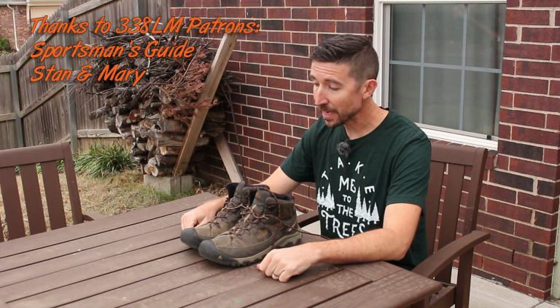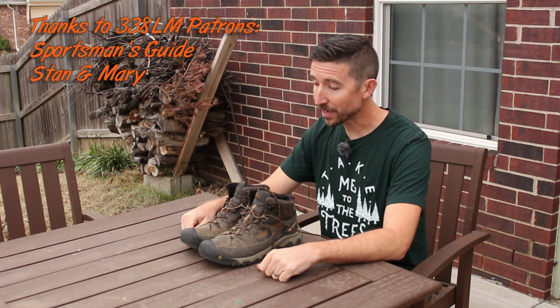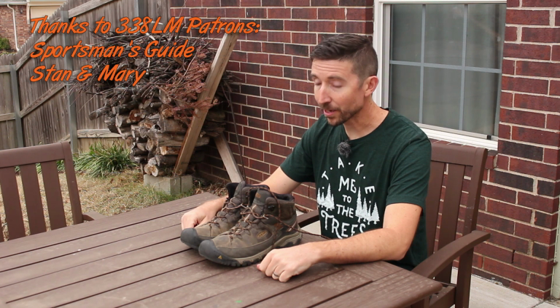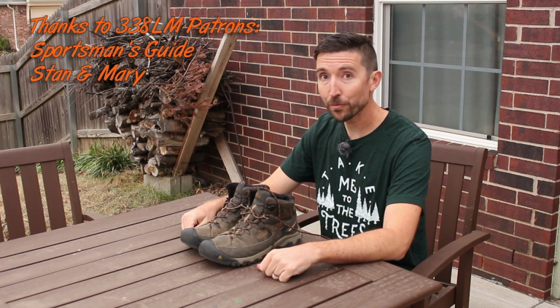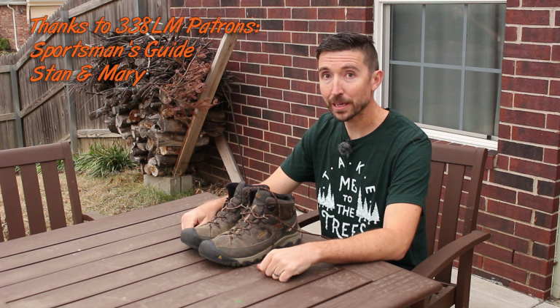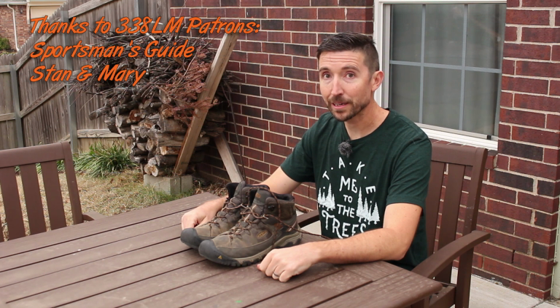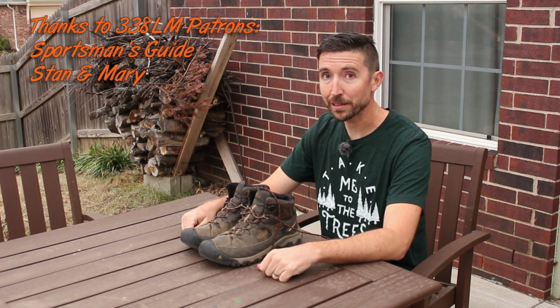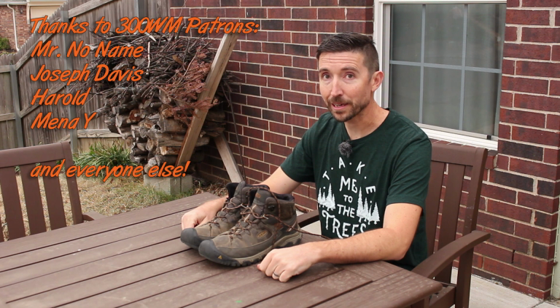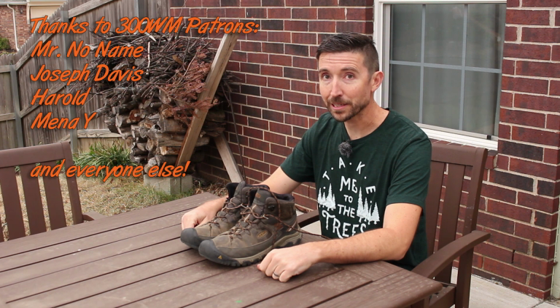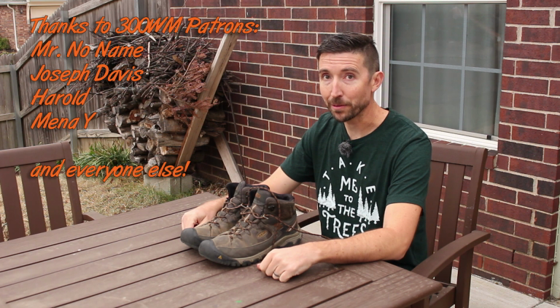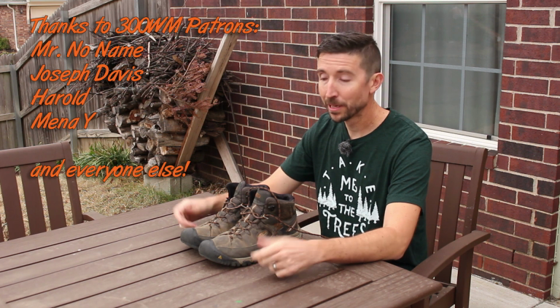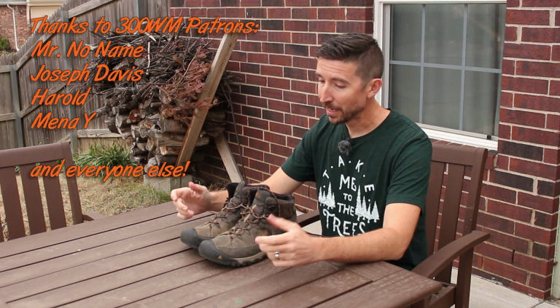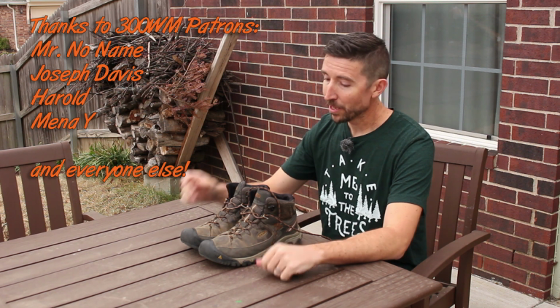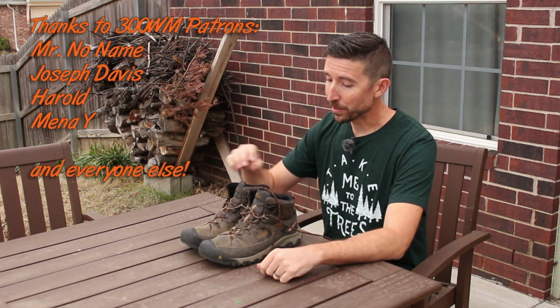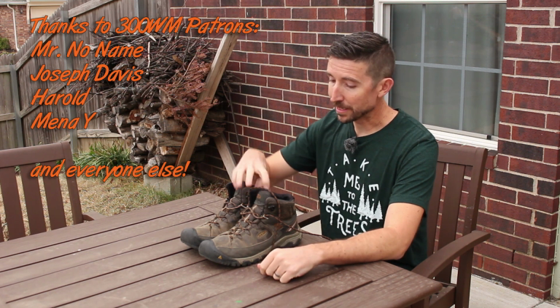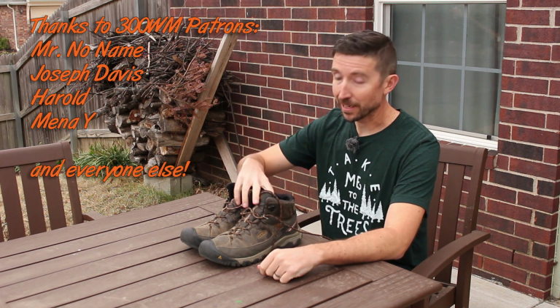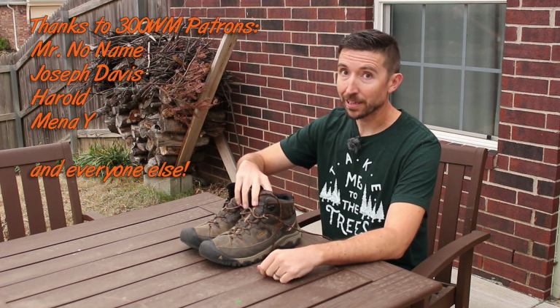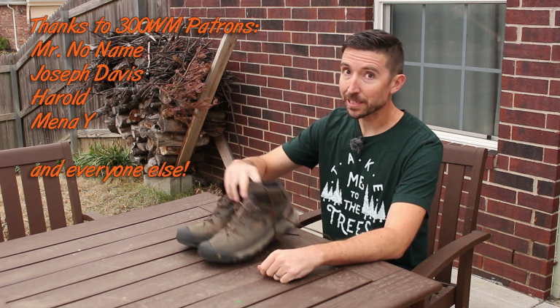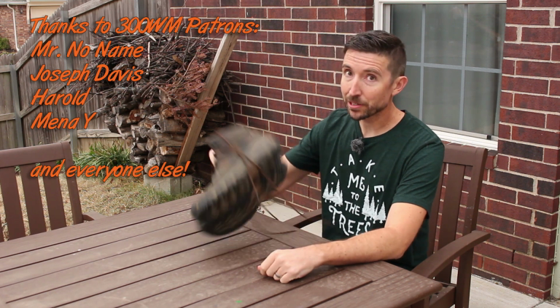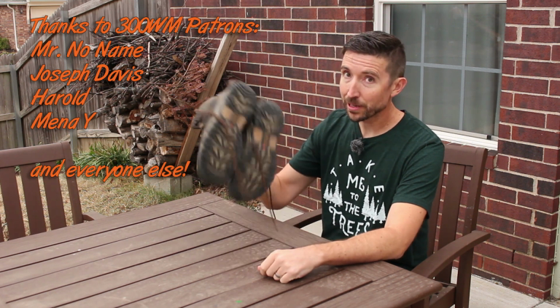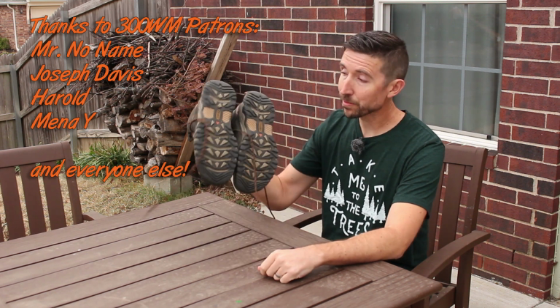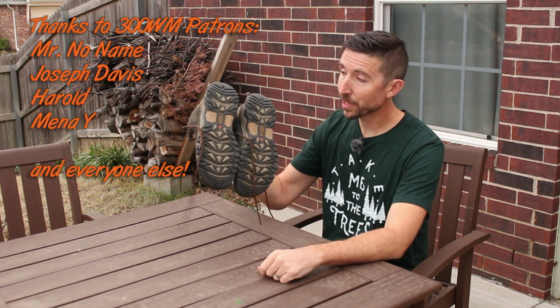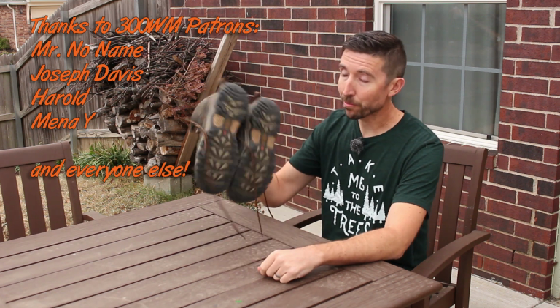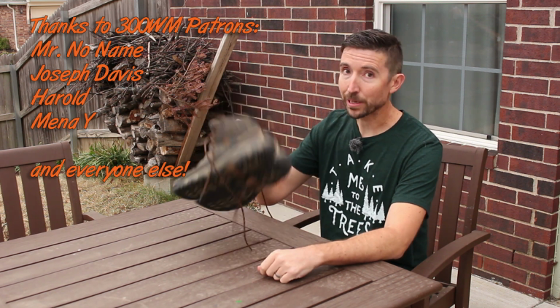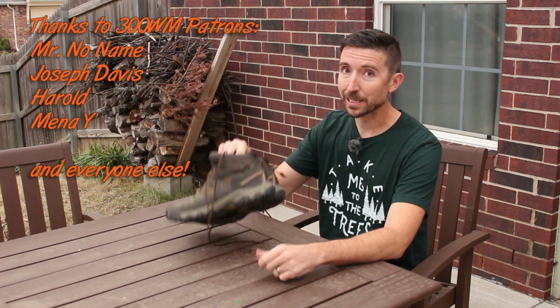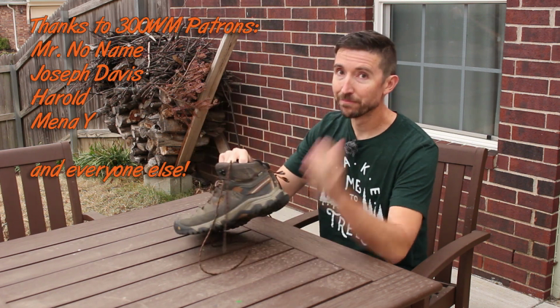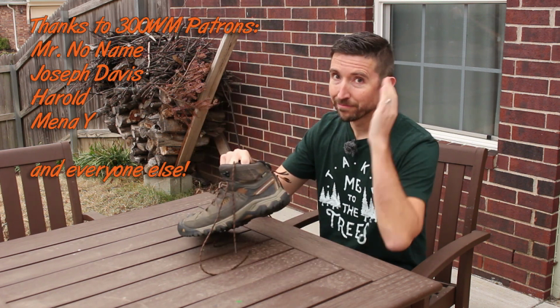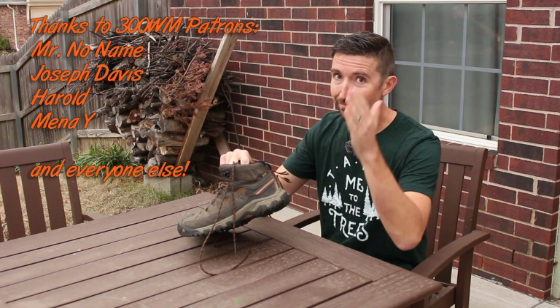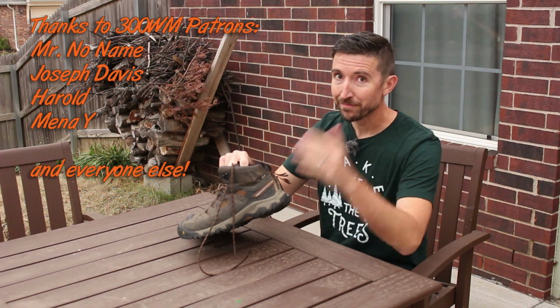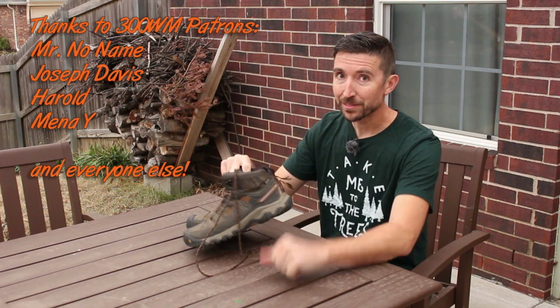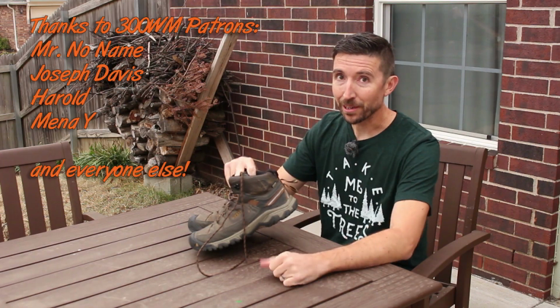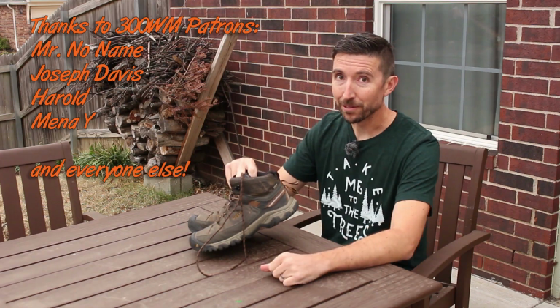Hopefully I can nail it next time. But at least it's good to have some data points. See y'all.